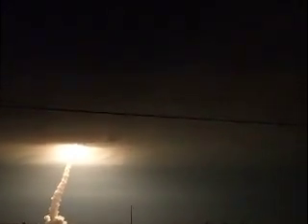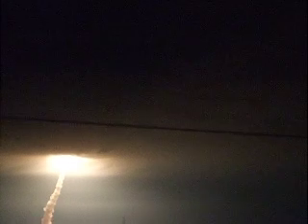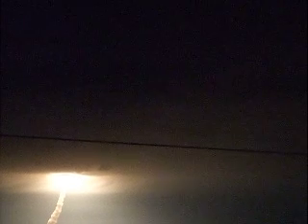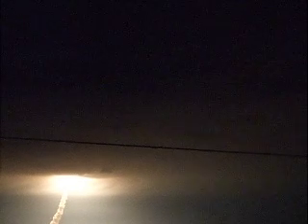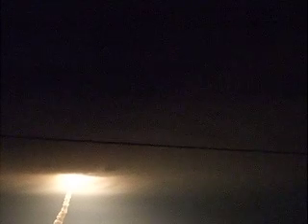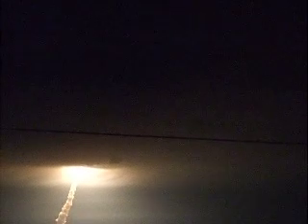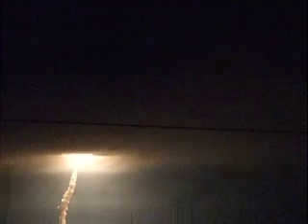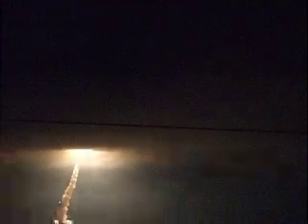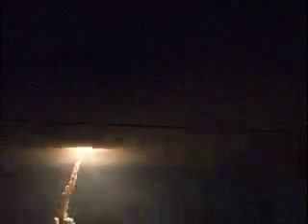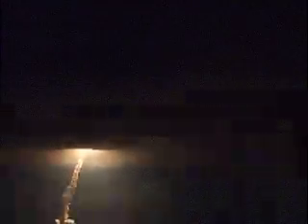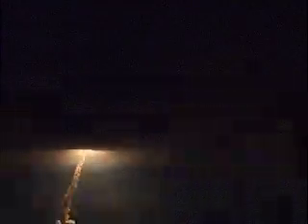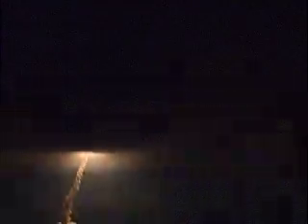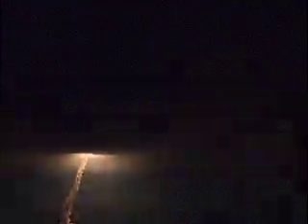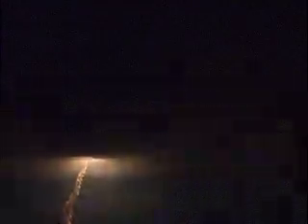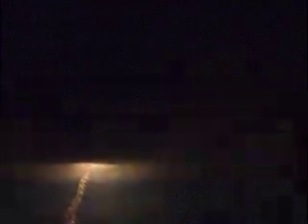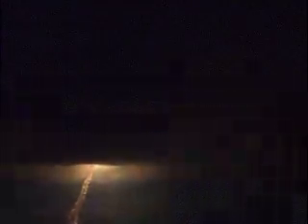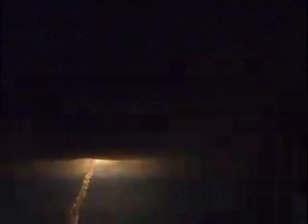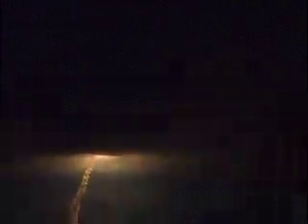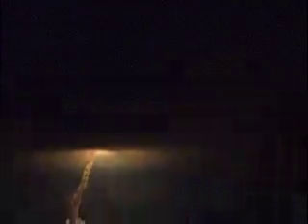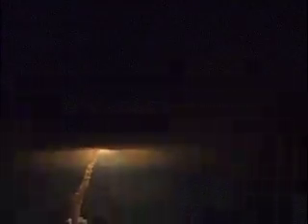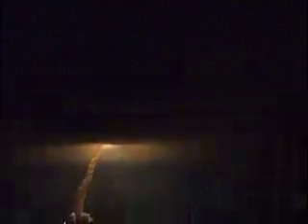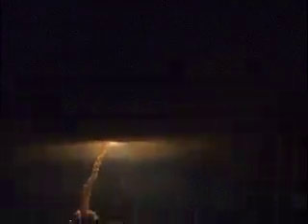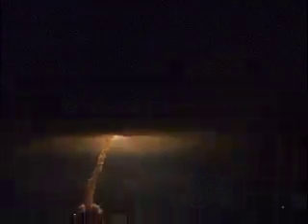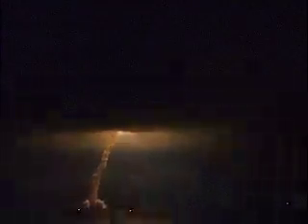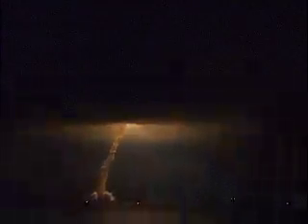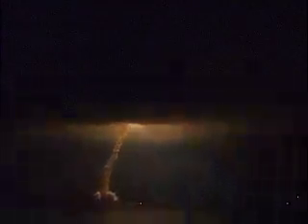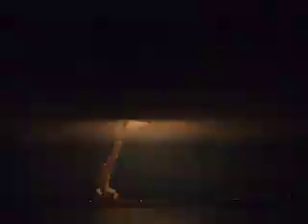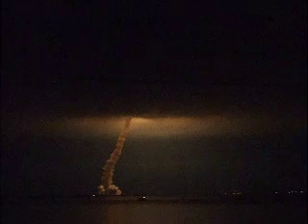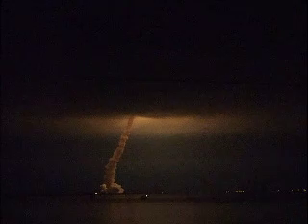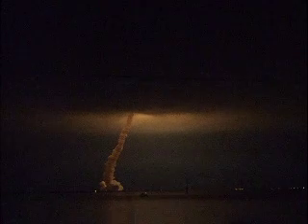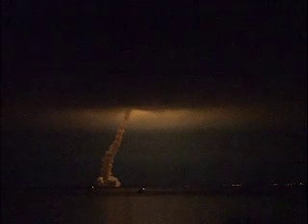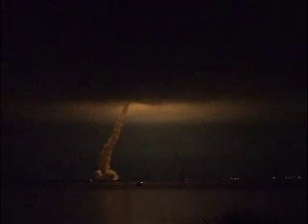Wow, look at that cloud deck! The power is rolled over on its back. It's heading on course to a 51.6 degree orbit. That is amazing.